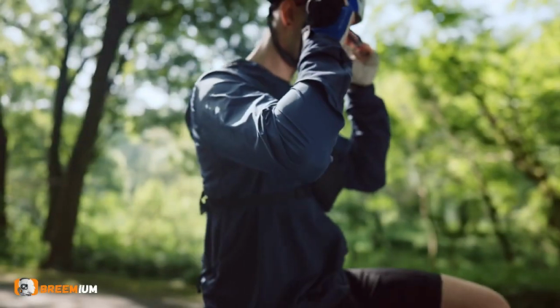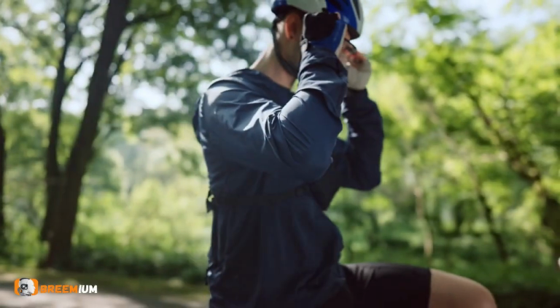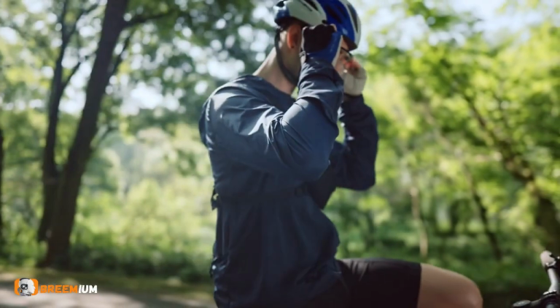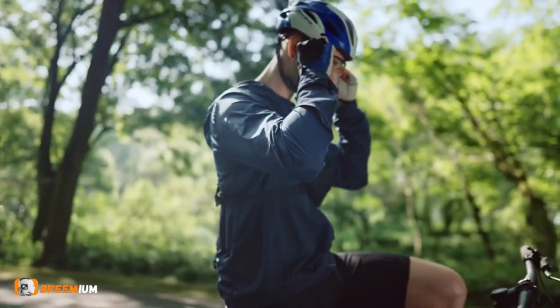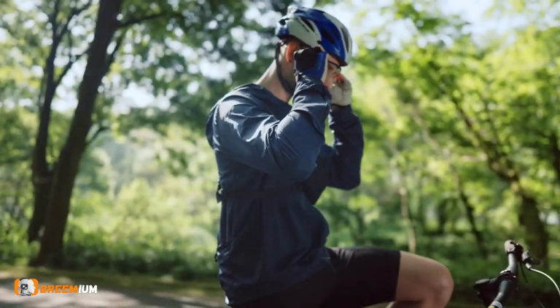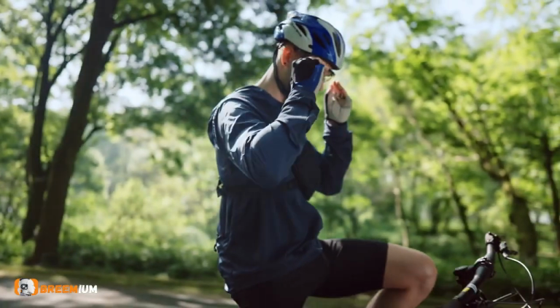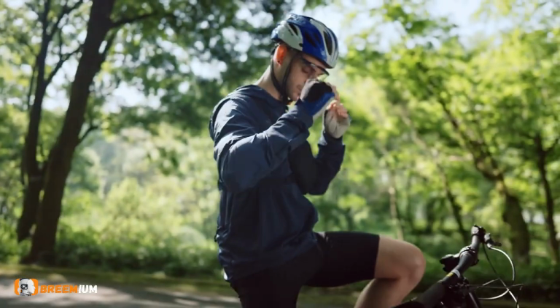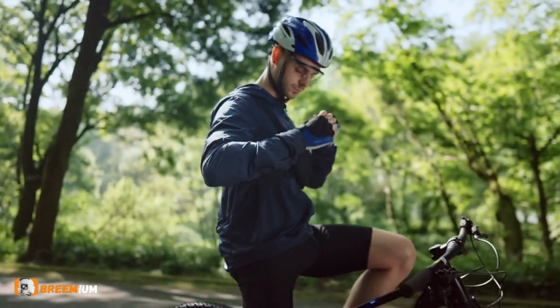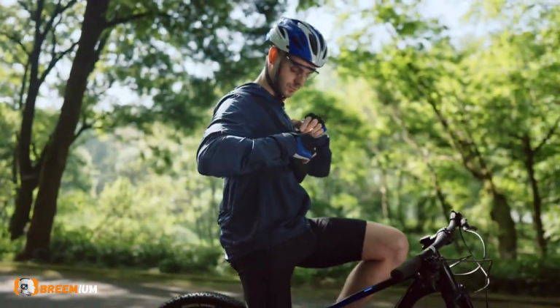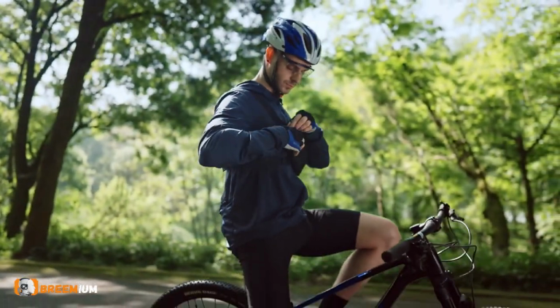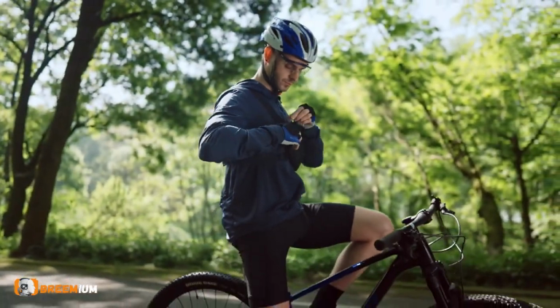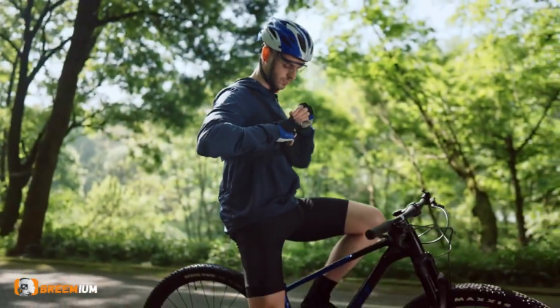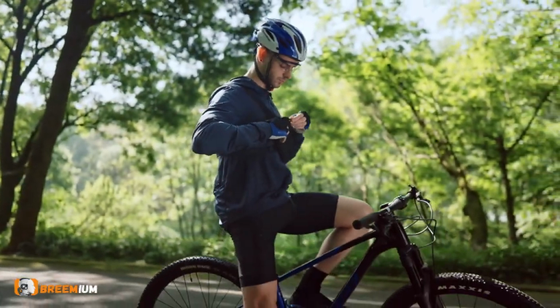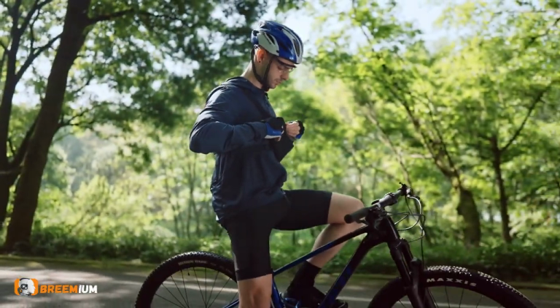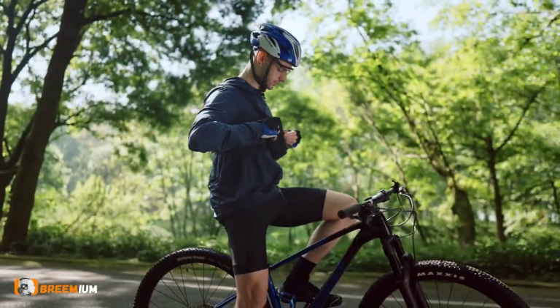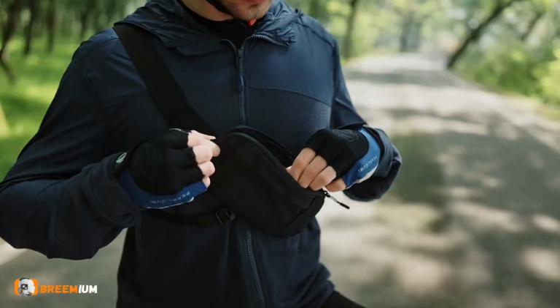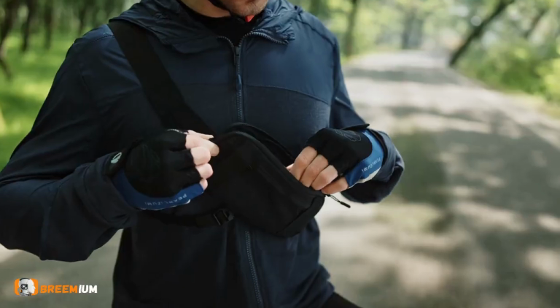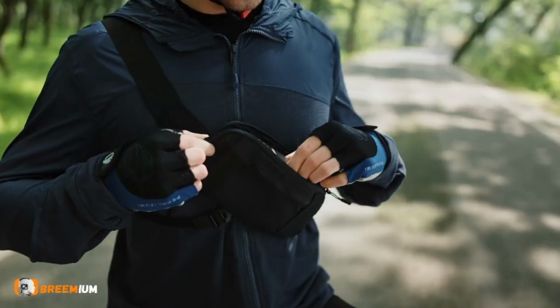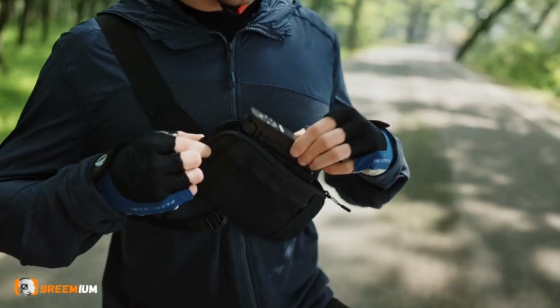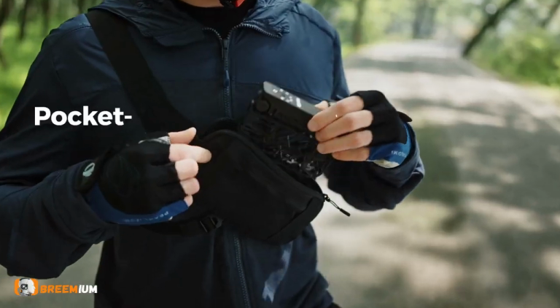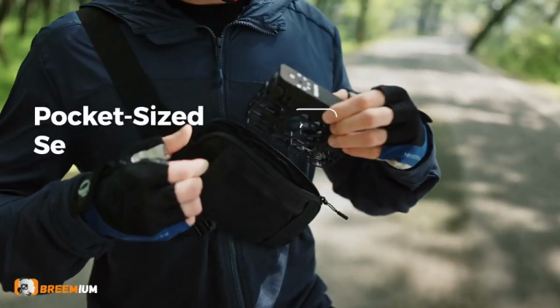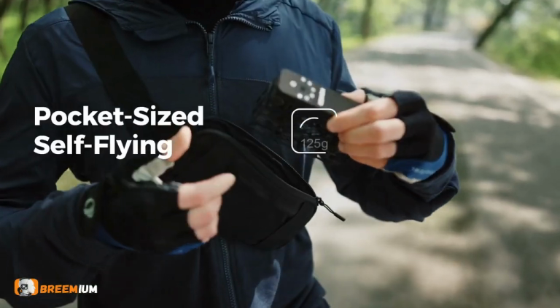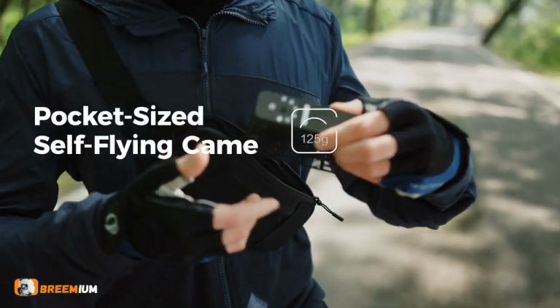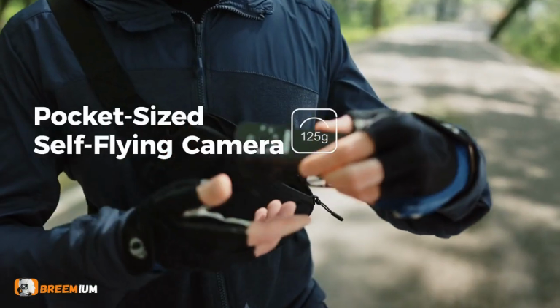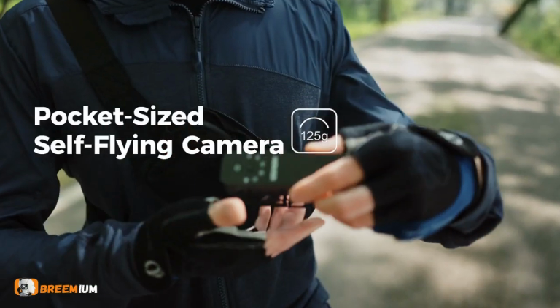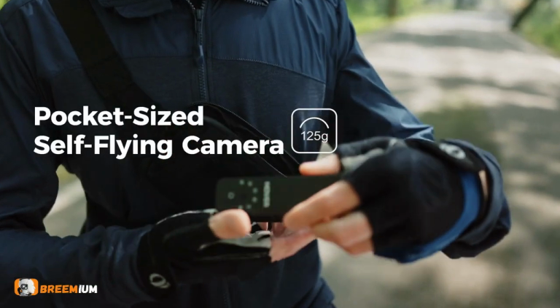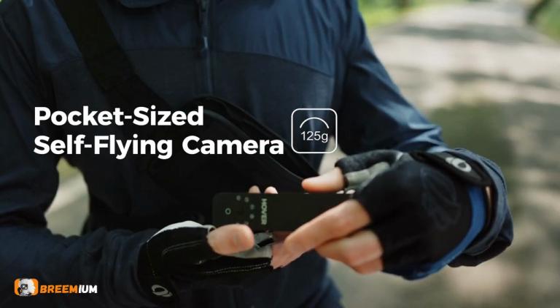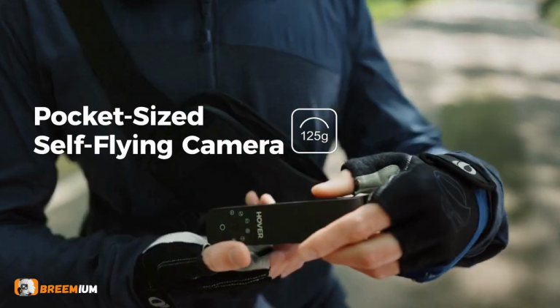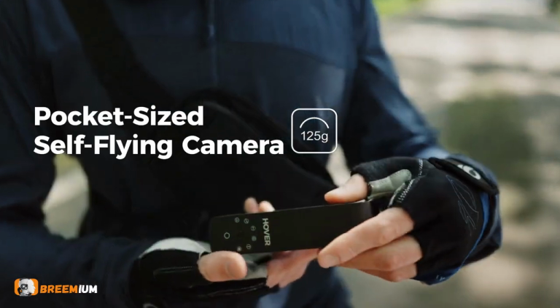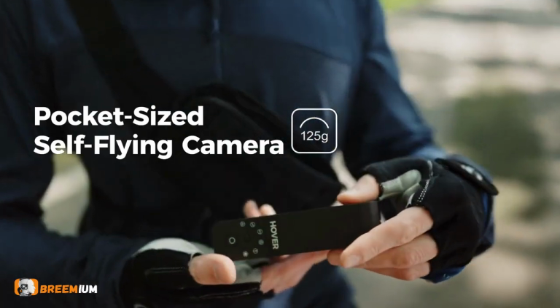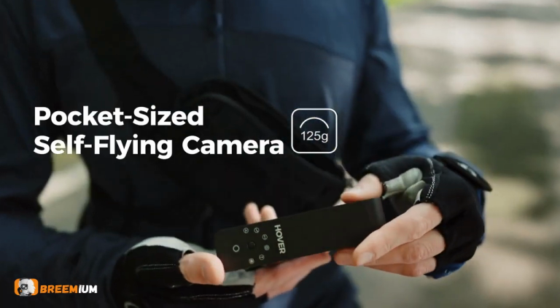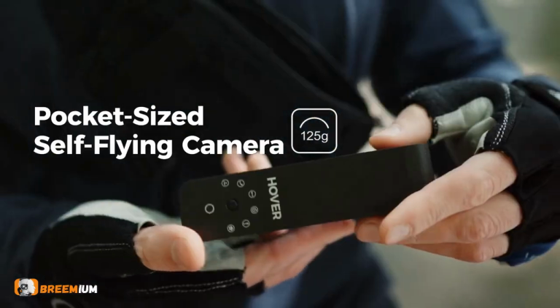Introducing the all-new Hover Camera X1. Lightweight and portable like never before.